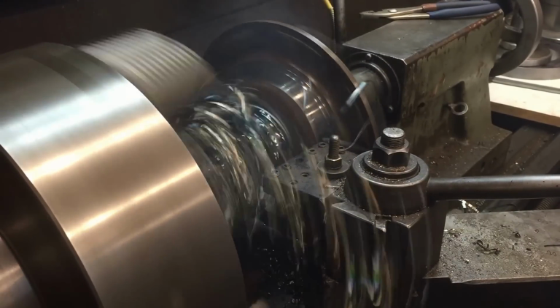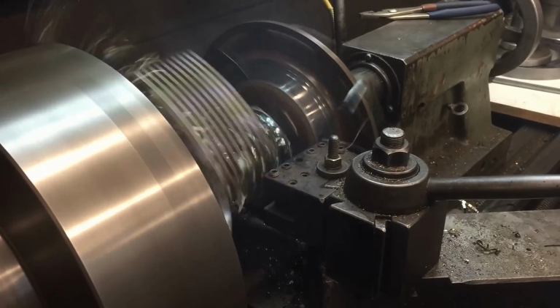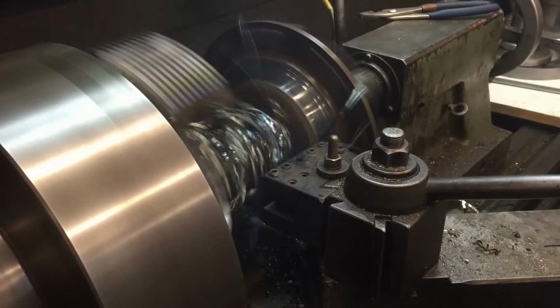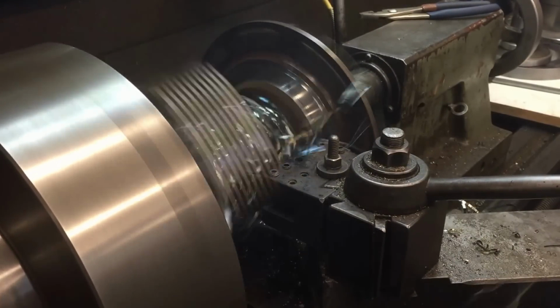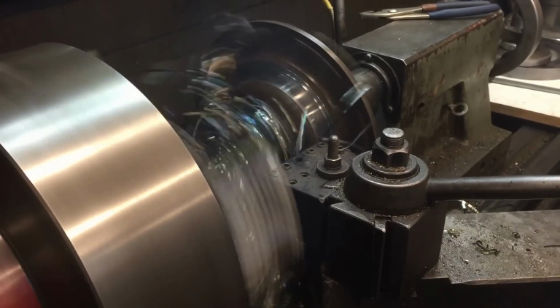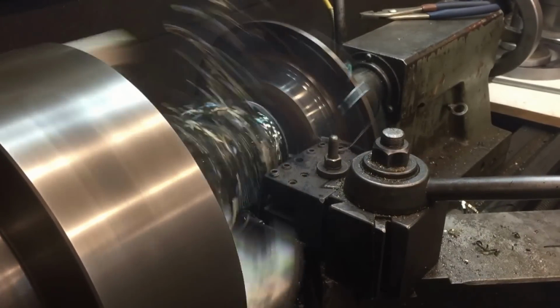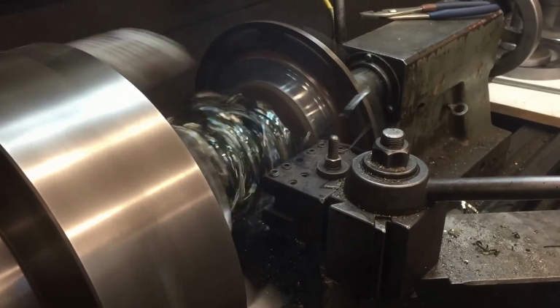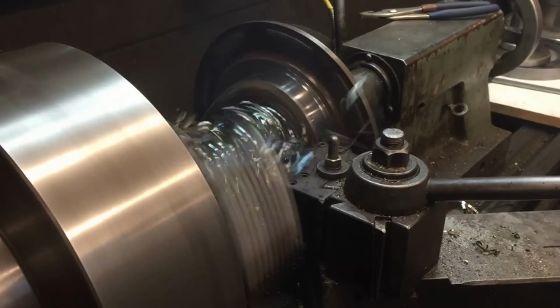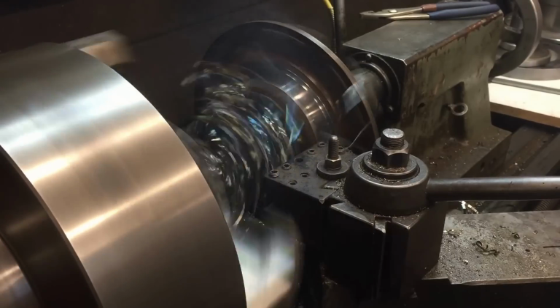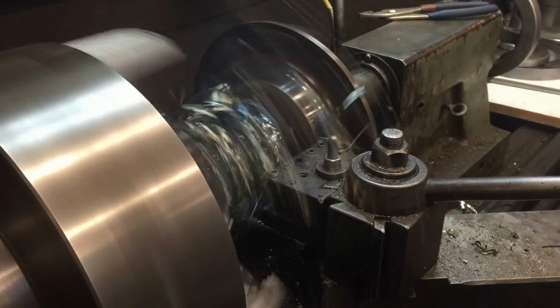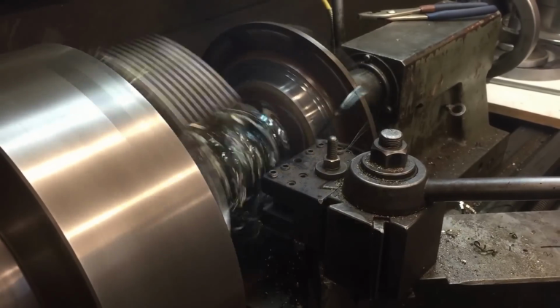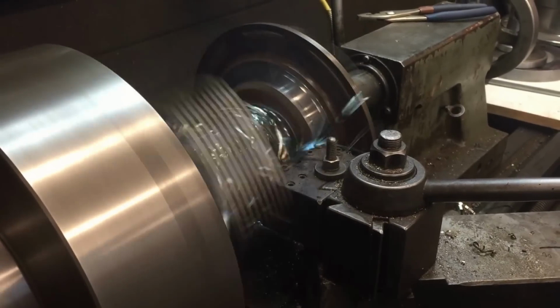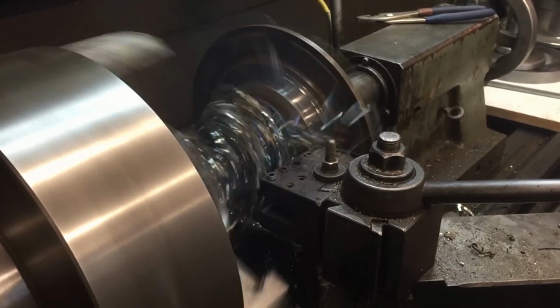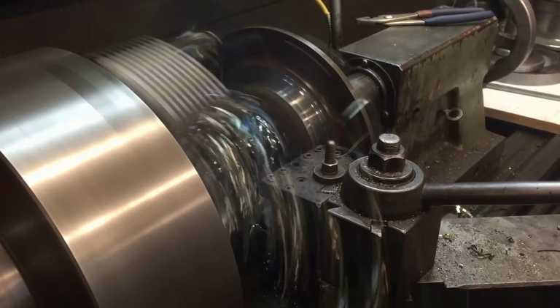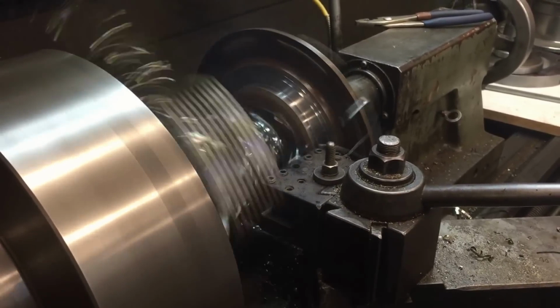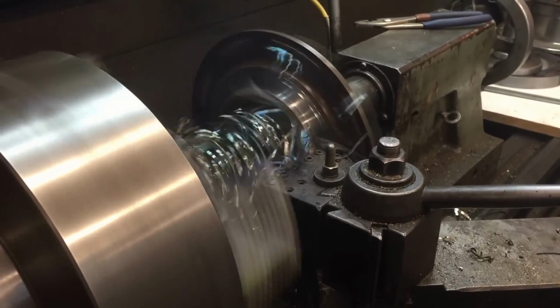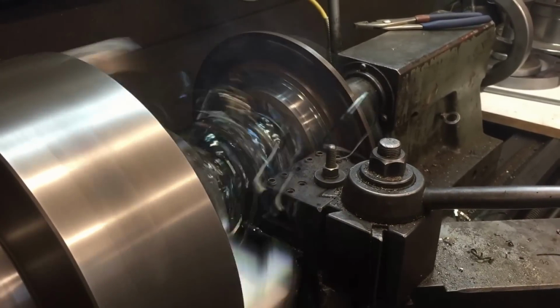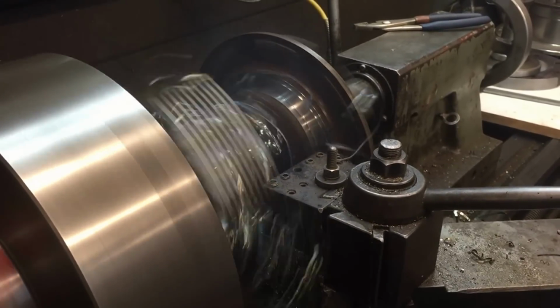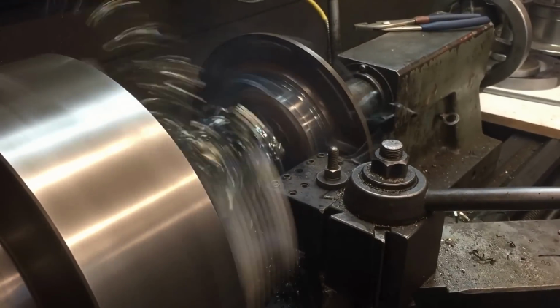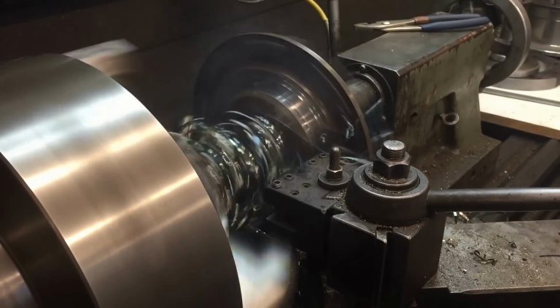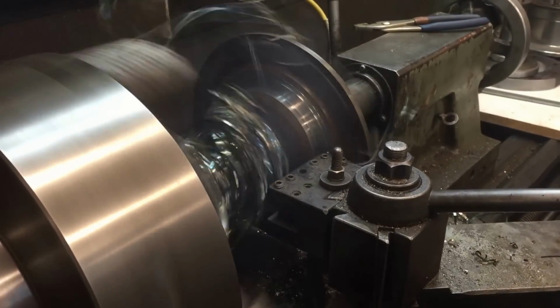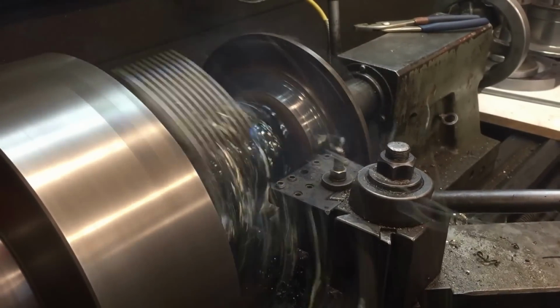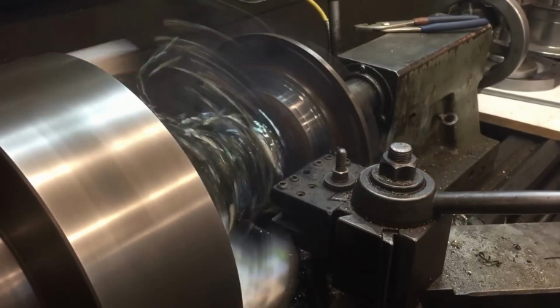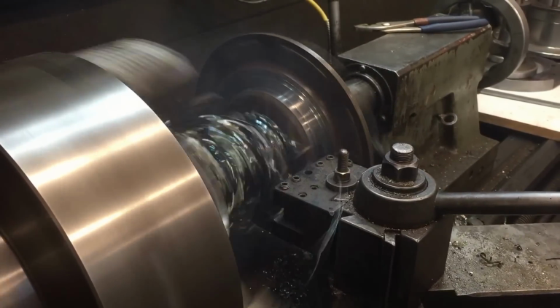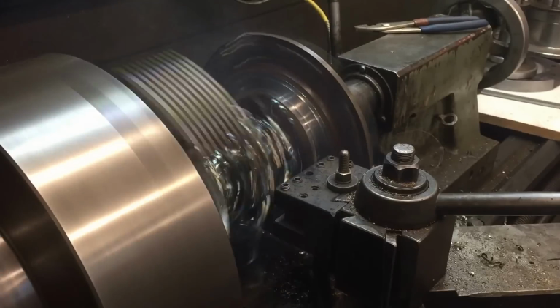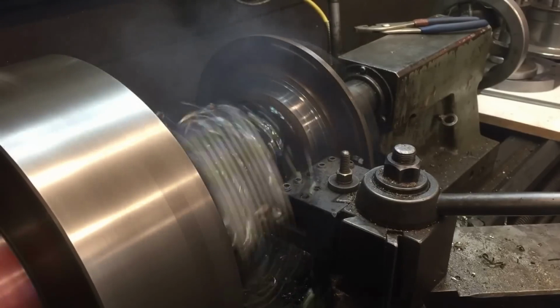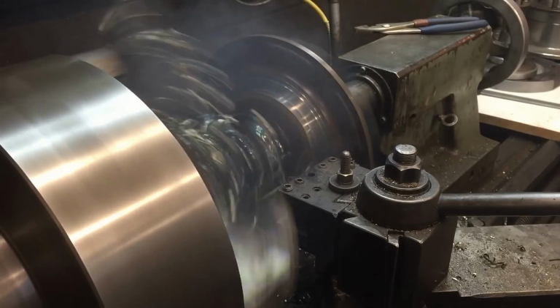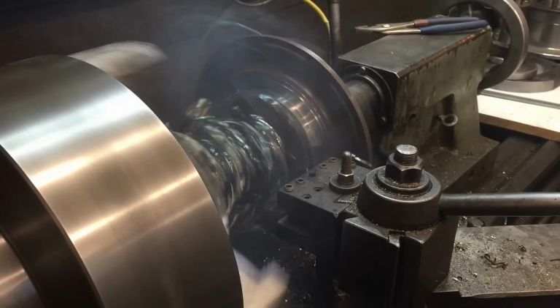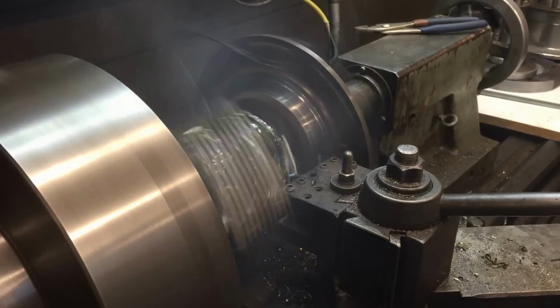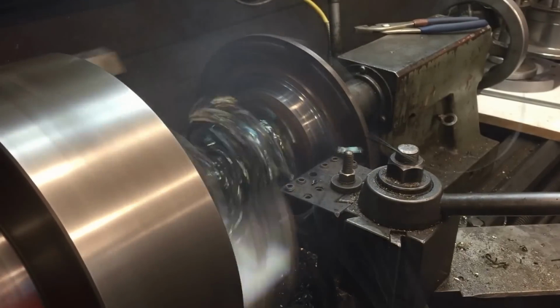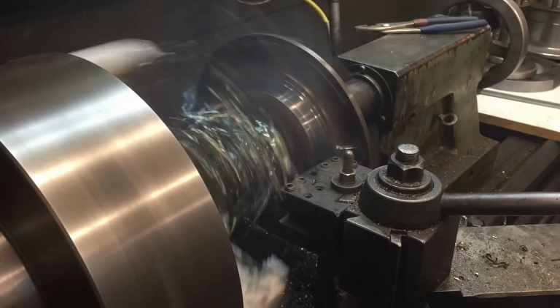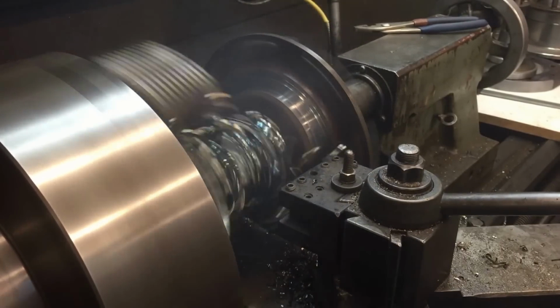You'll hear the sound change — as it gets thinner, it's going to change. Eventually we're going to lose it all here.